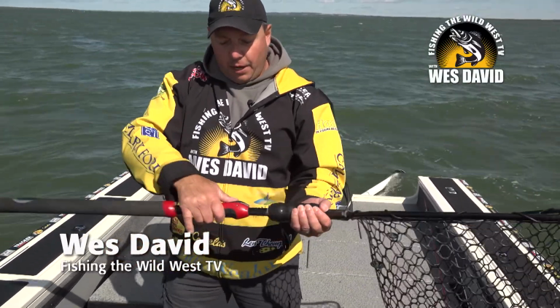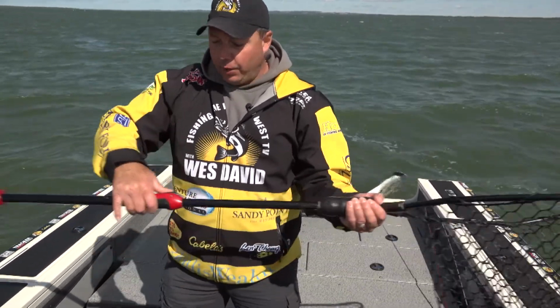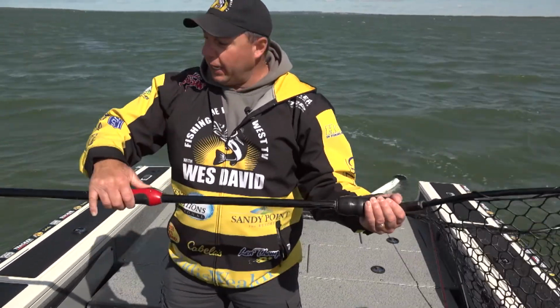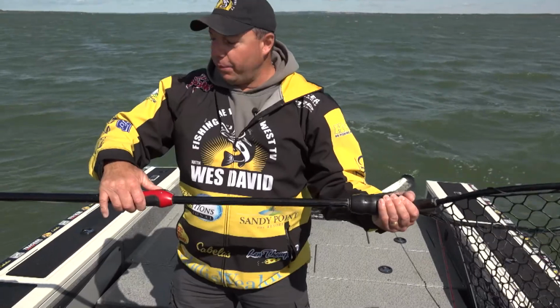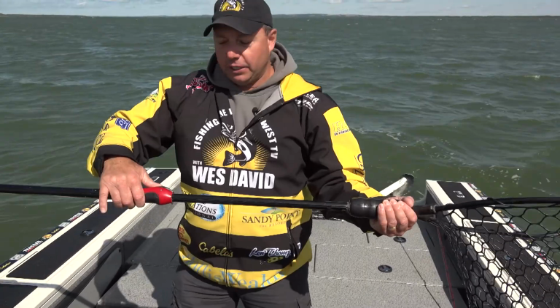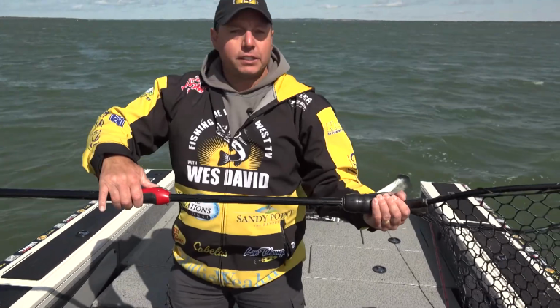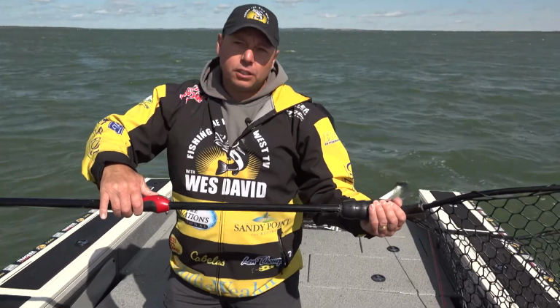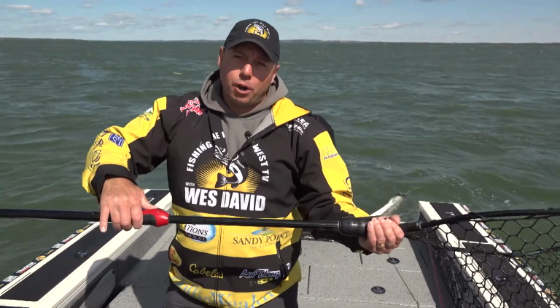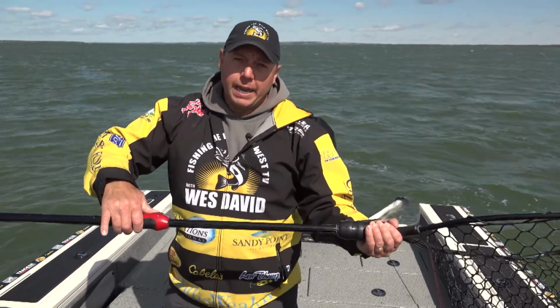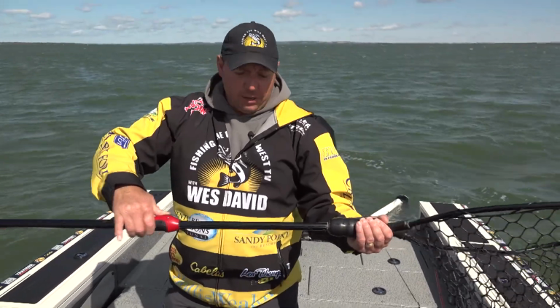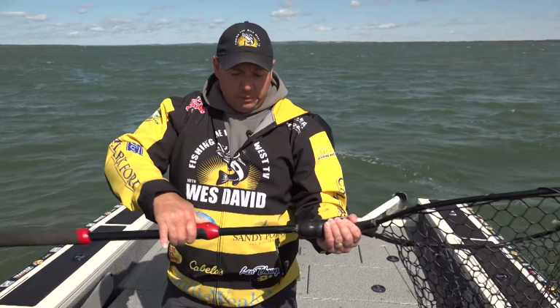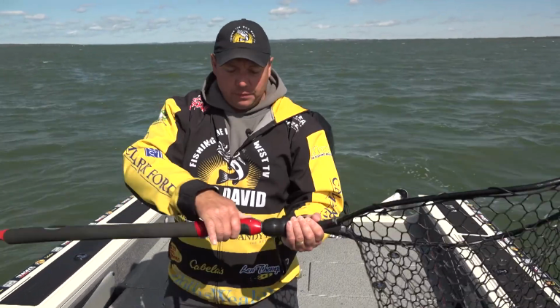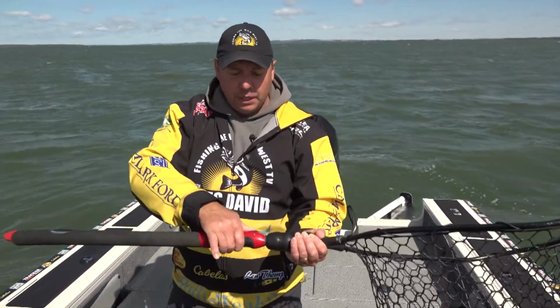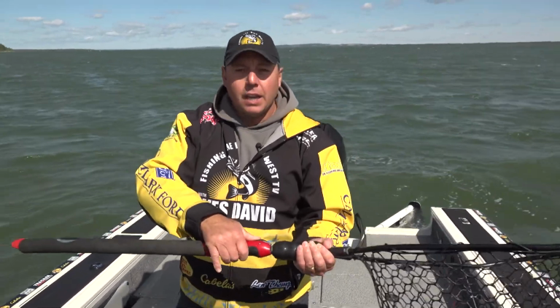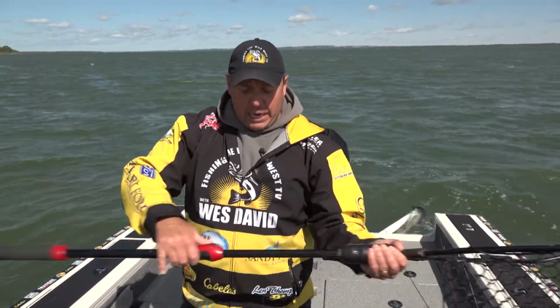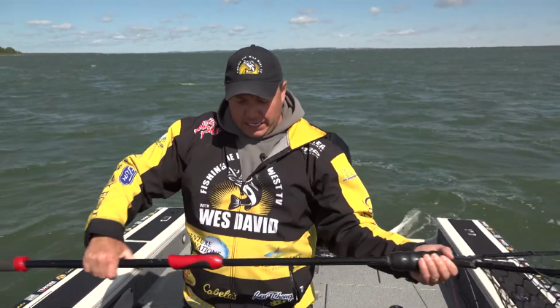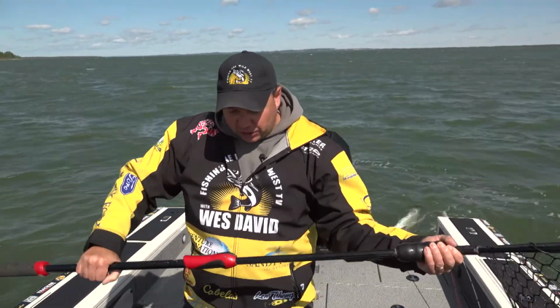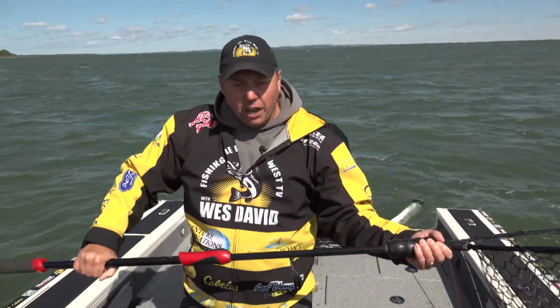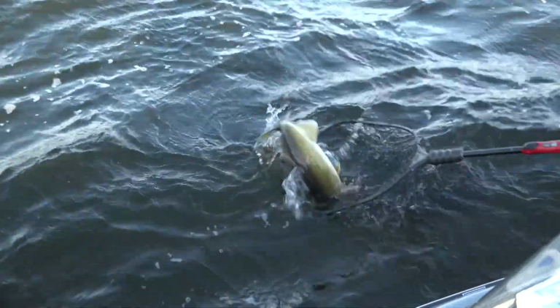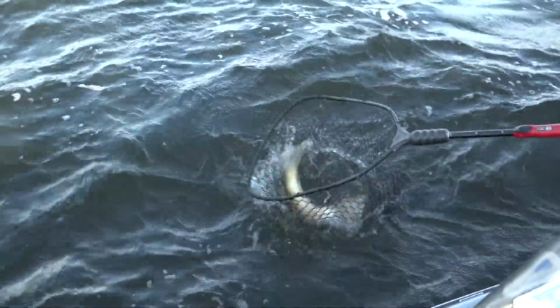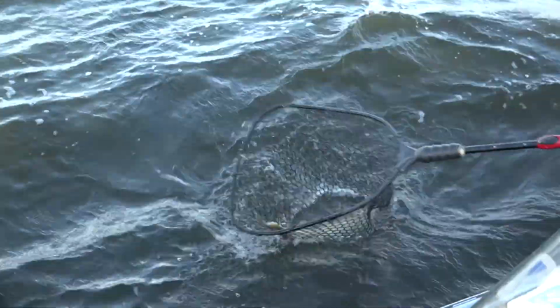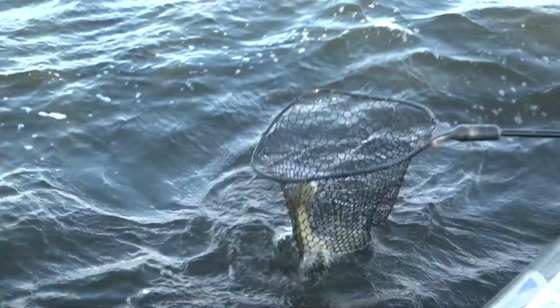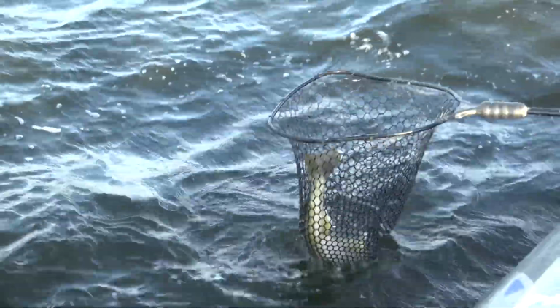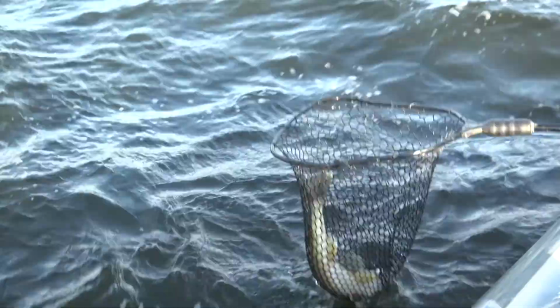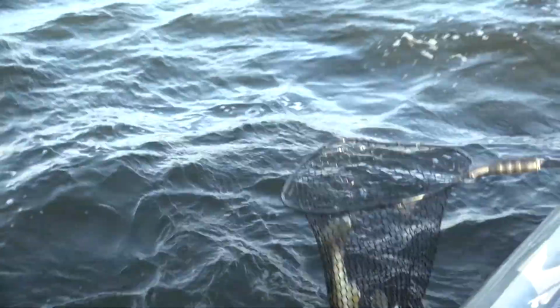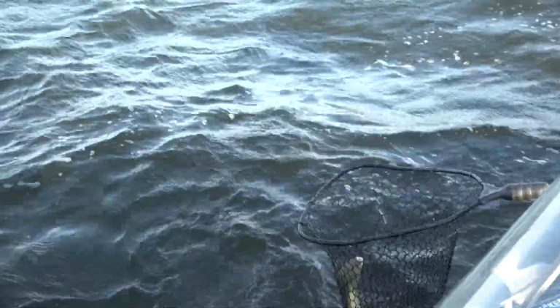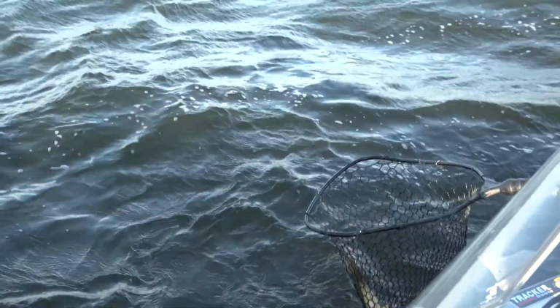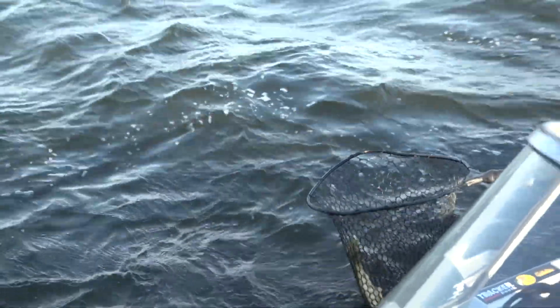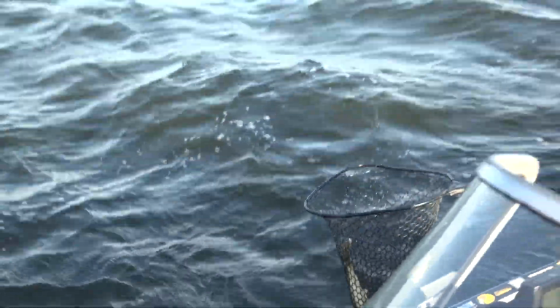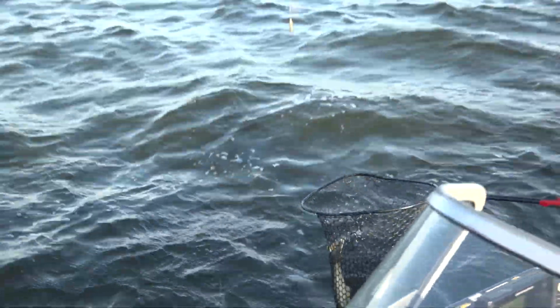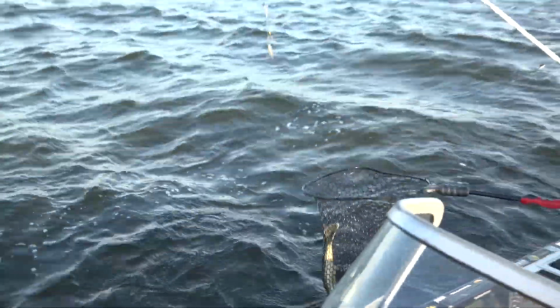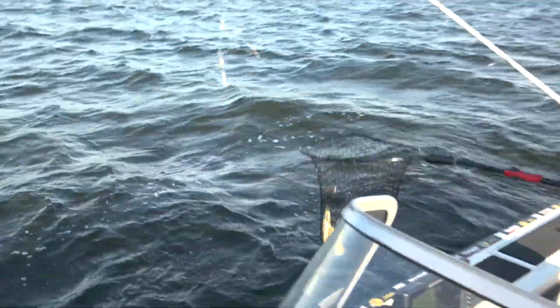What I like about it is the telescoping handle. It's tough, it's solid, and rubber which protects the fish.